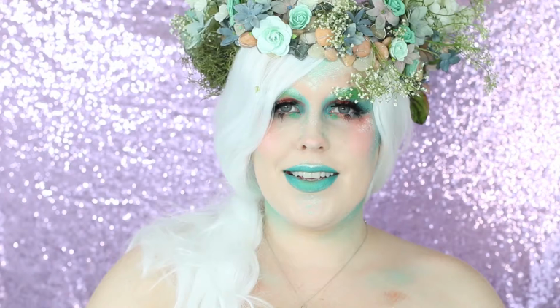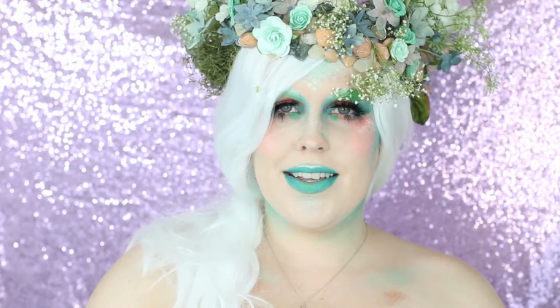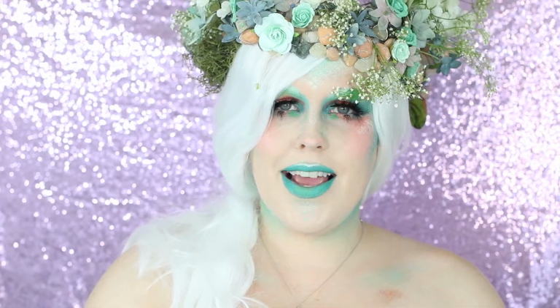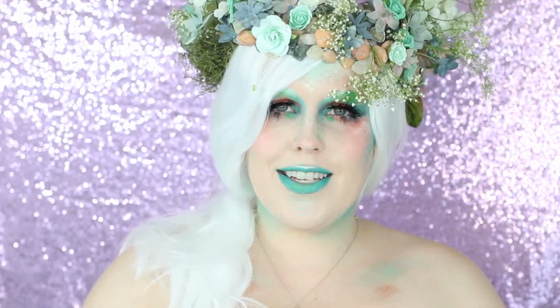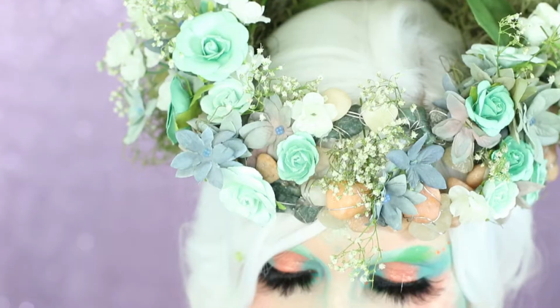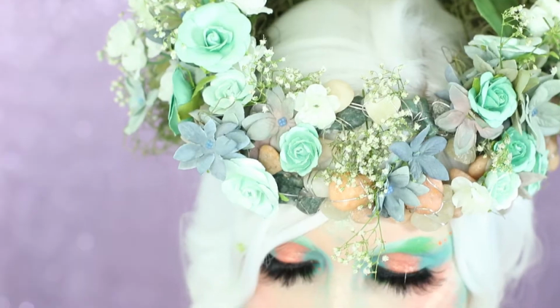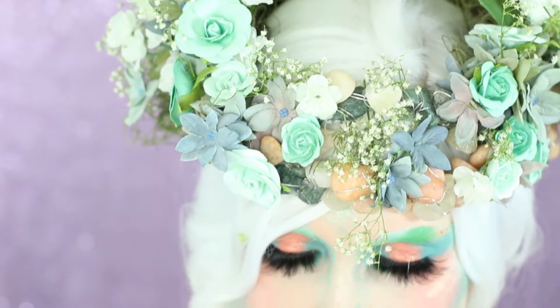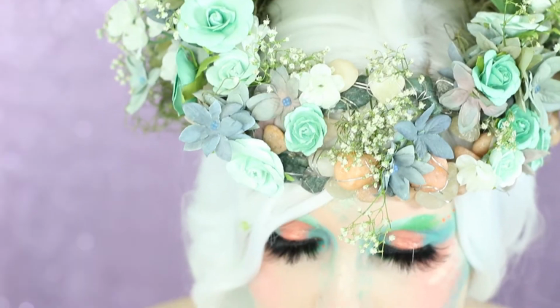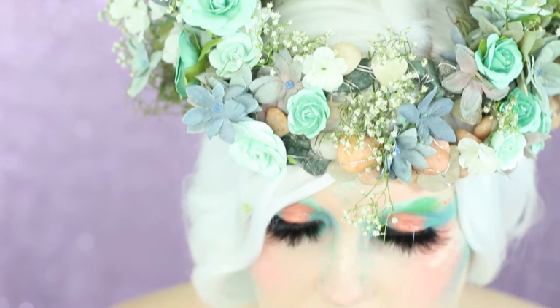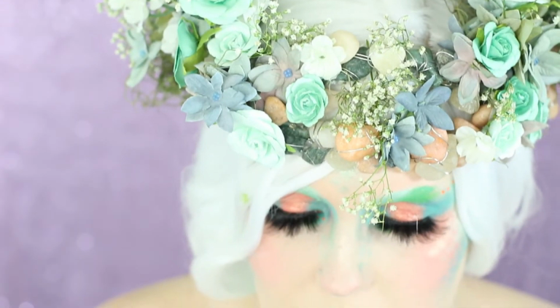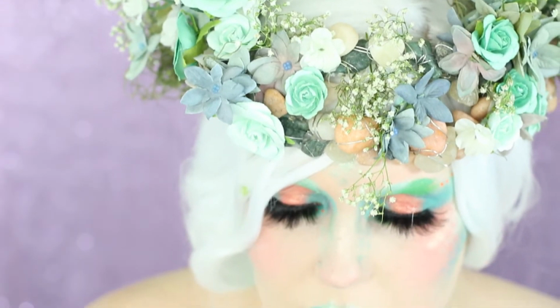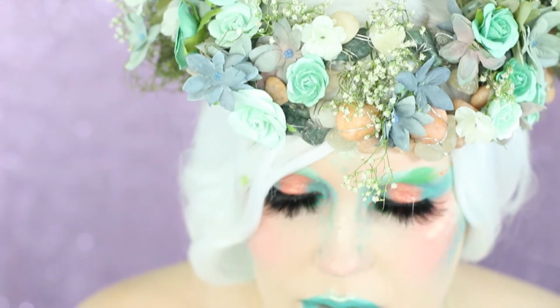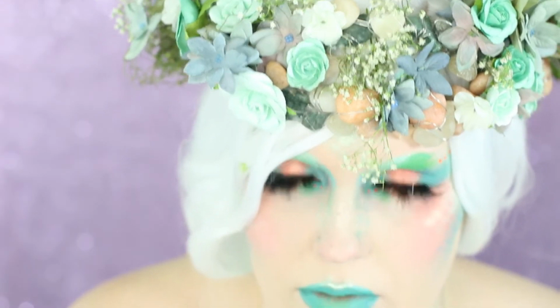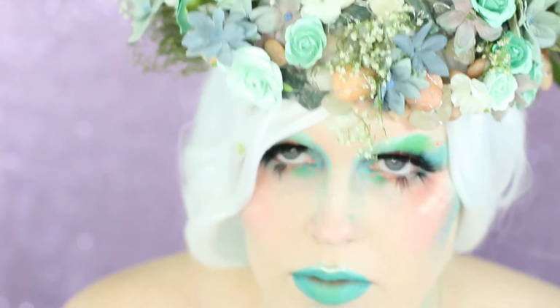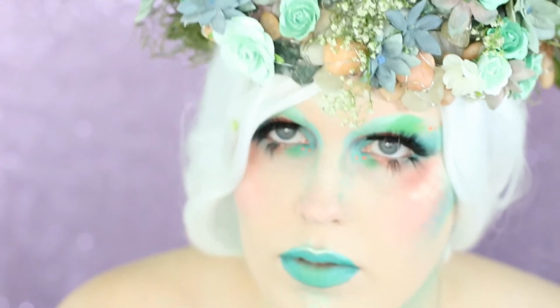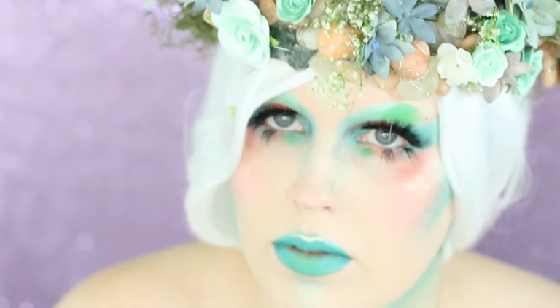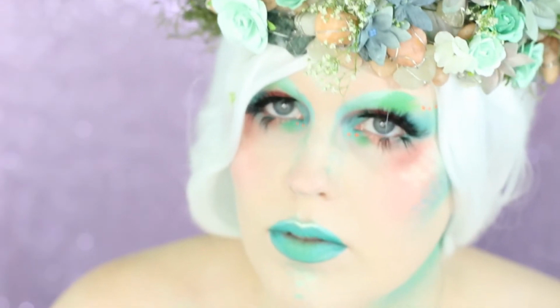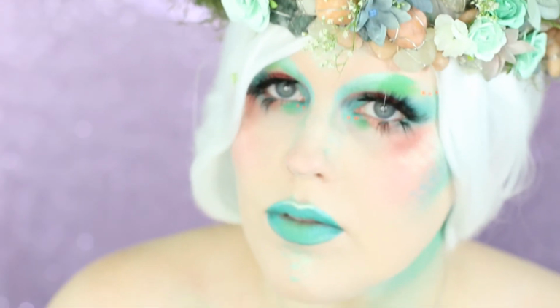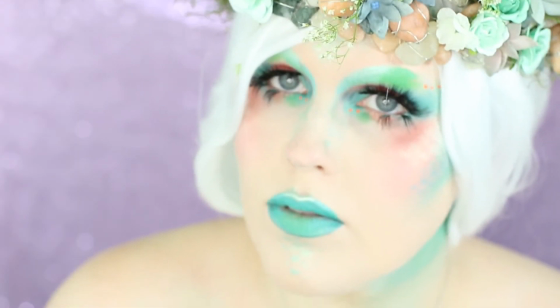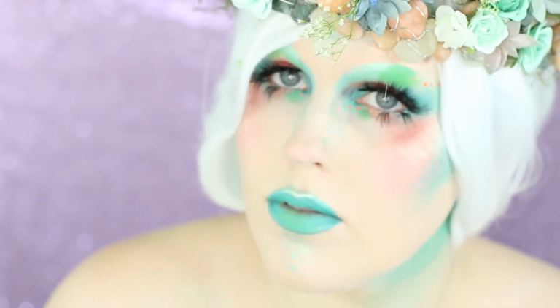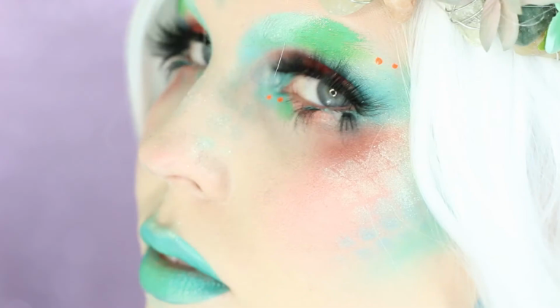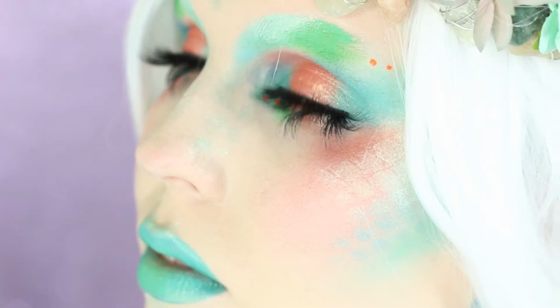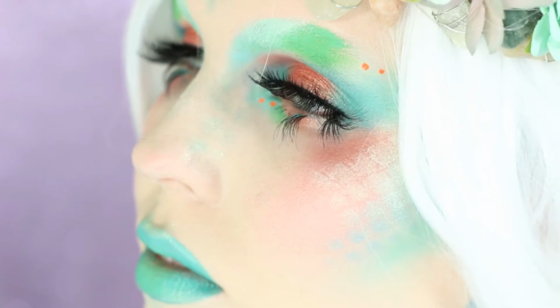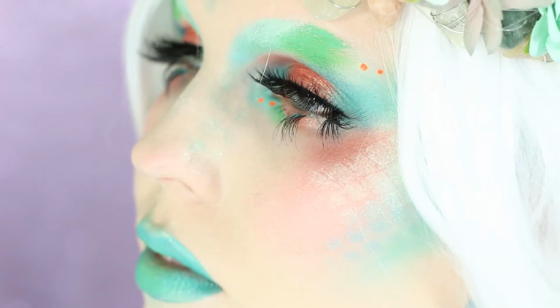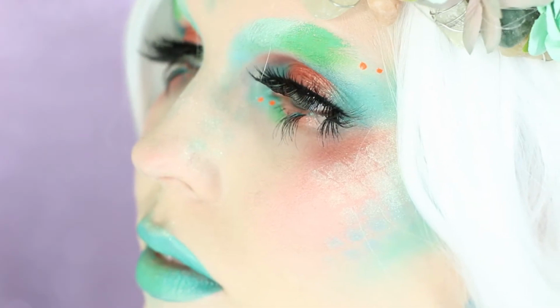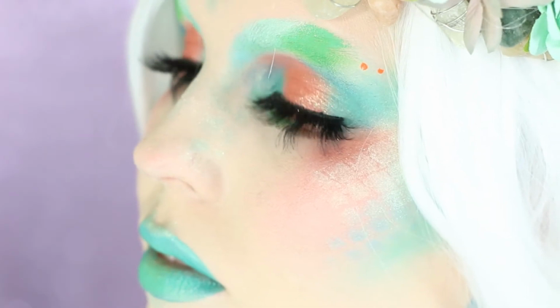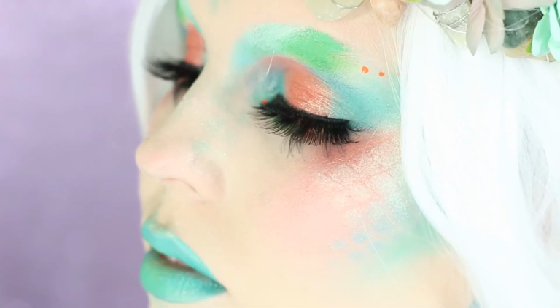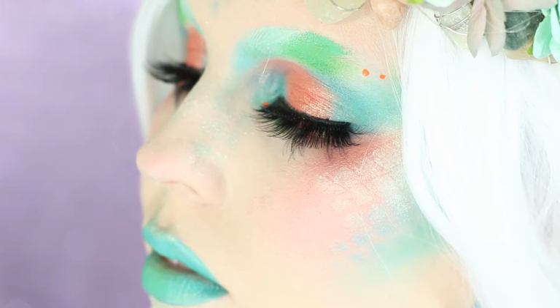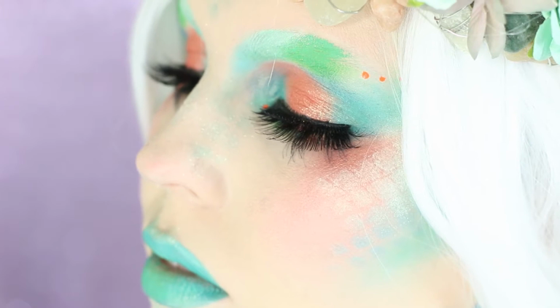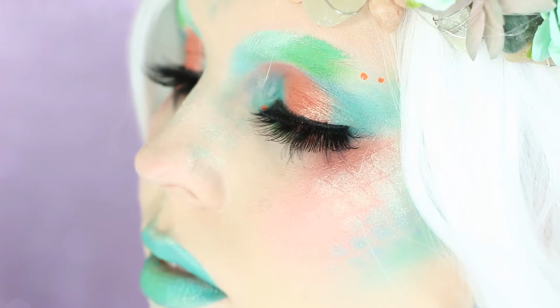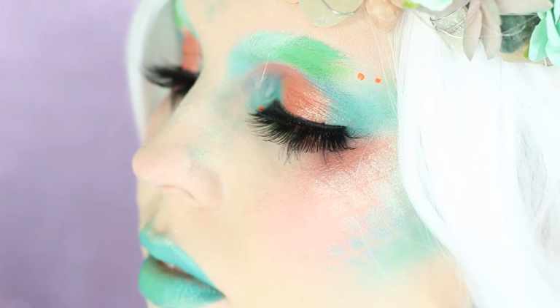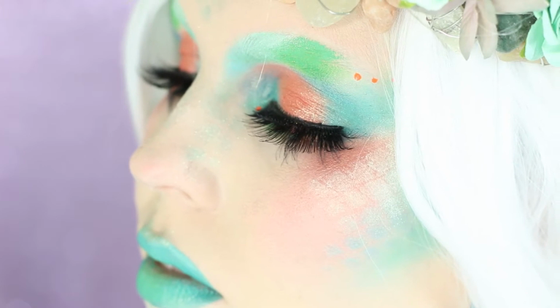Hey guys, welcome to my channel. I'm Rebecca Shores and today I'm going to be teaching you how to do this mermaid look.